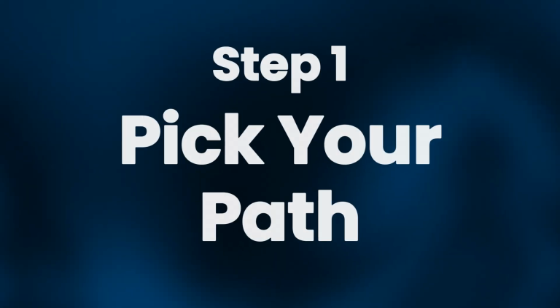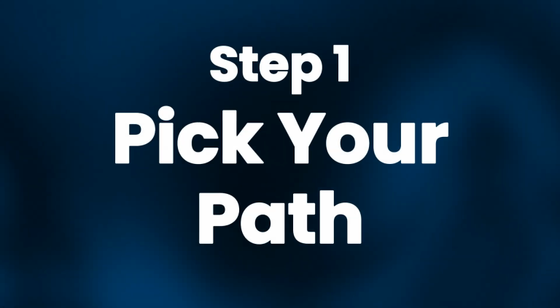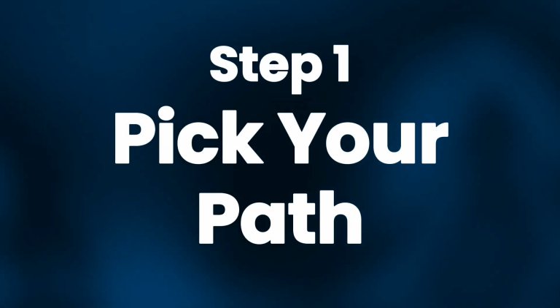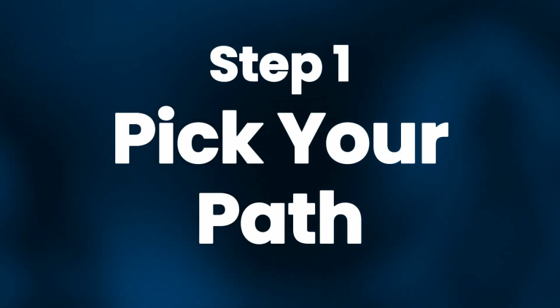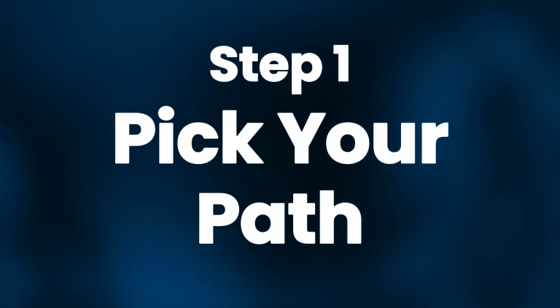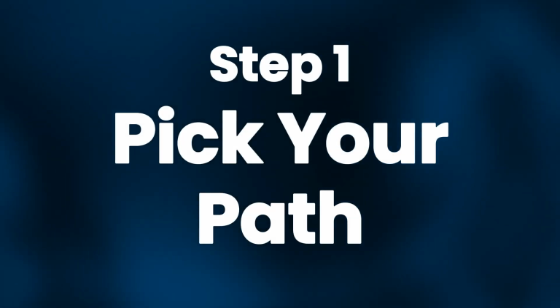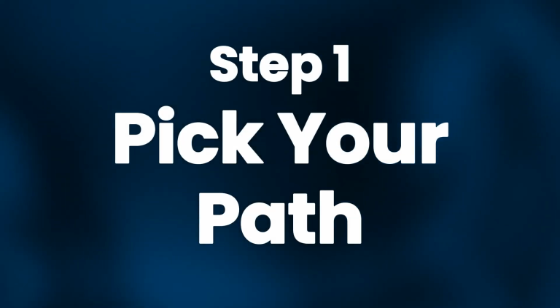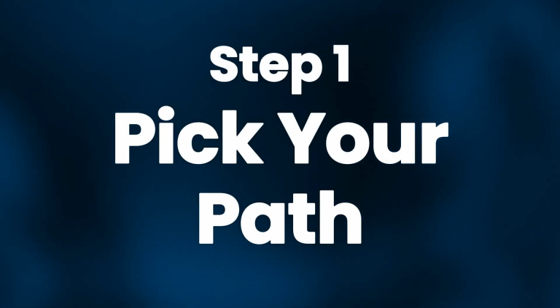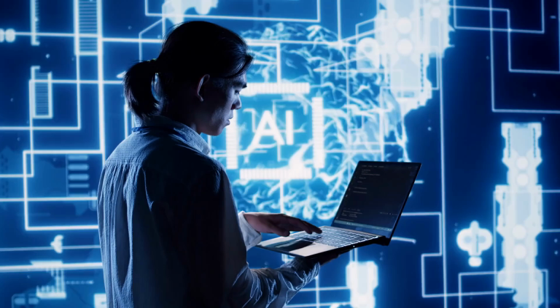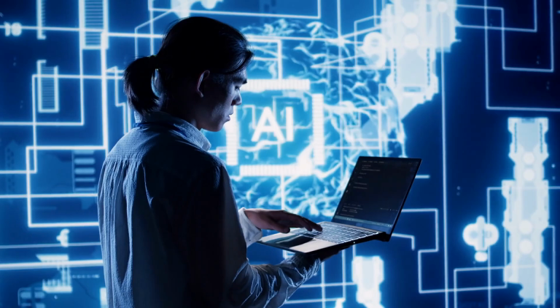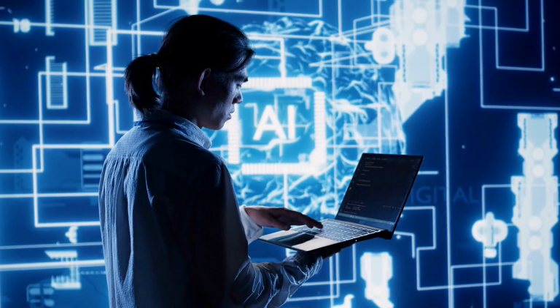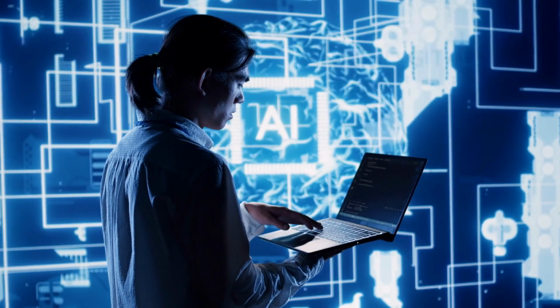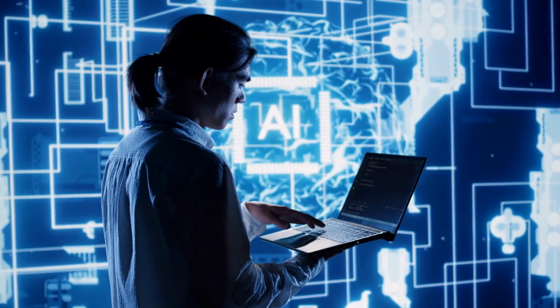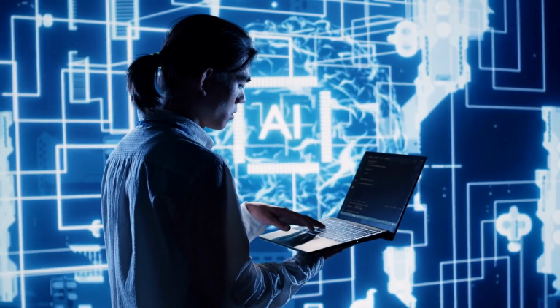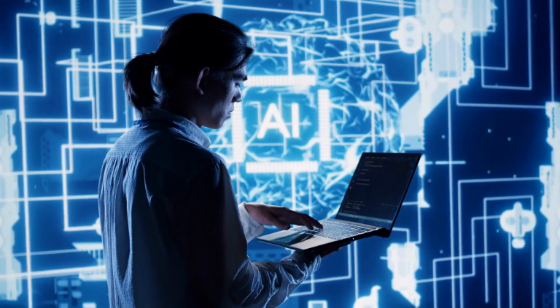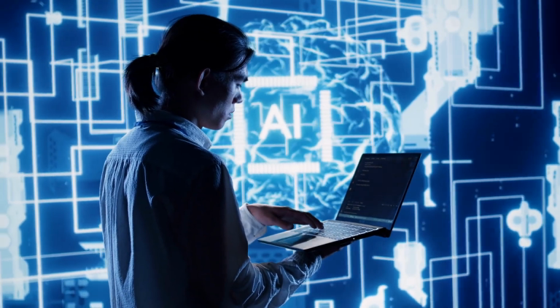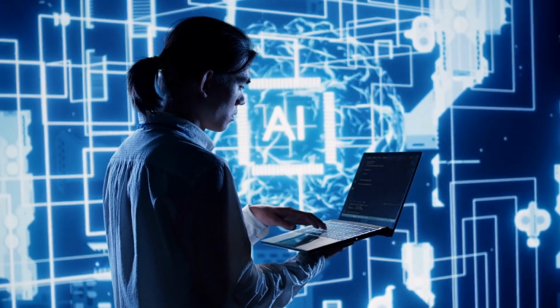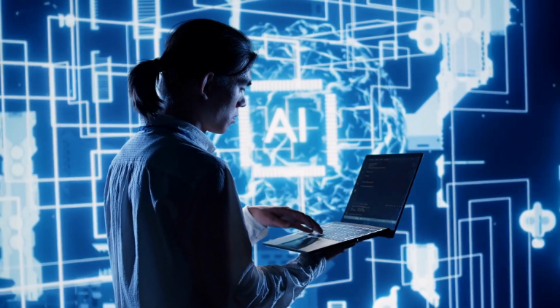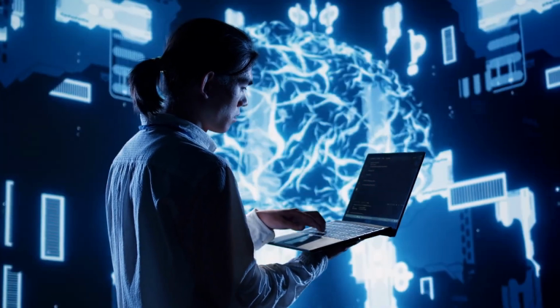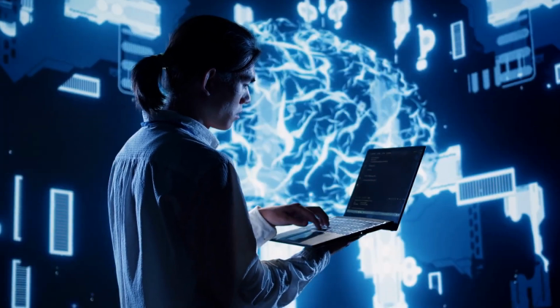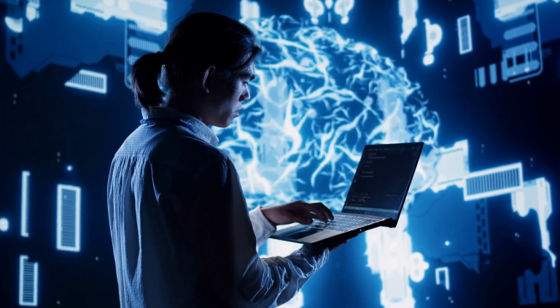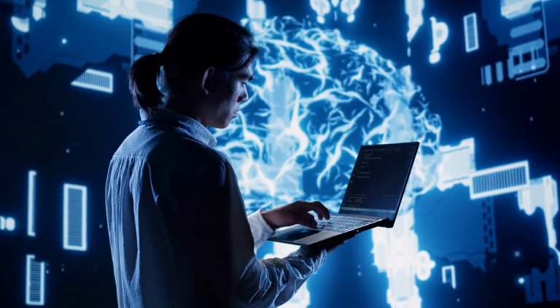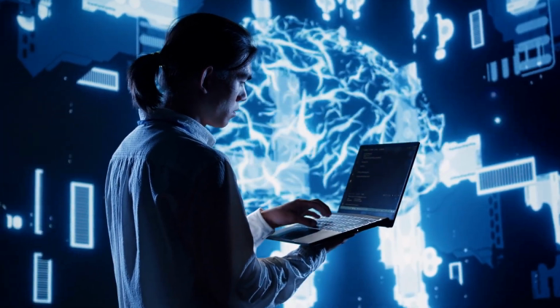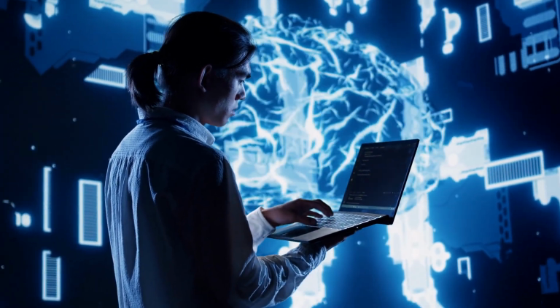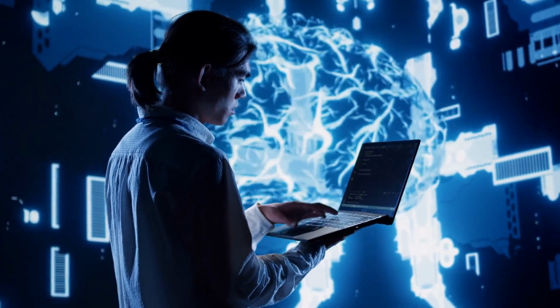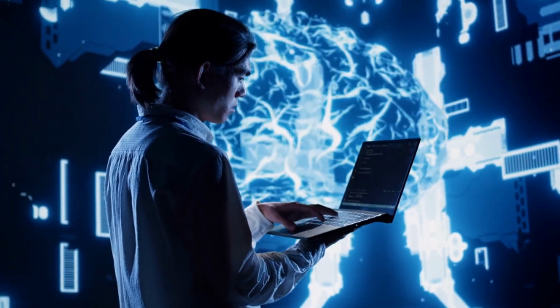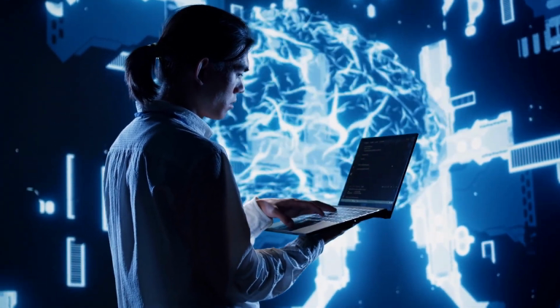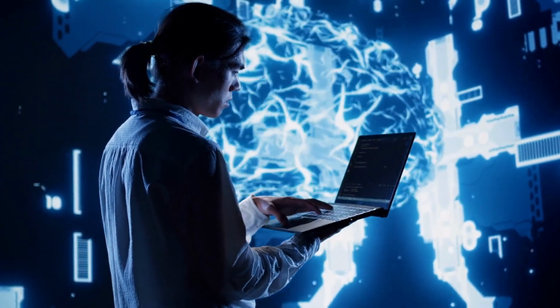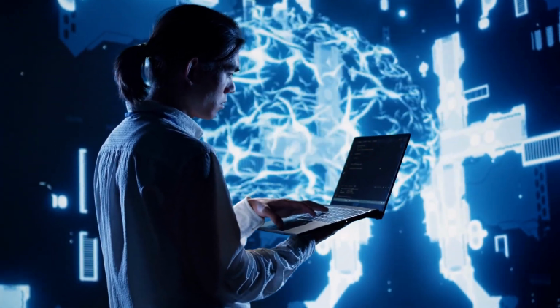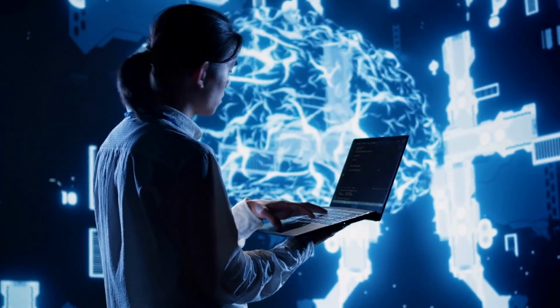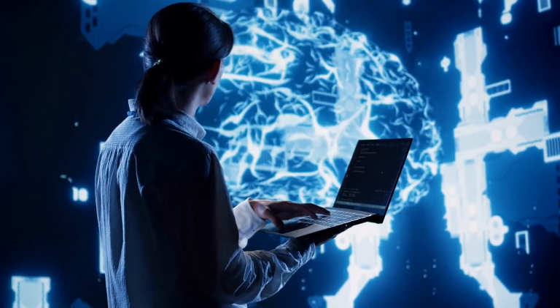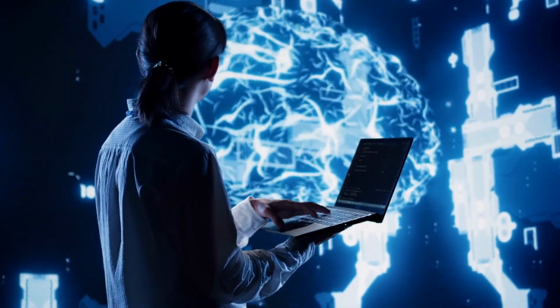Step 1: Pick your path. The very first step is to decide why you're learning AI in the first place. There are three main paths you can take.